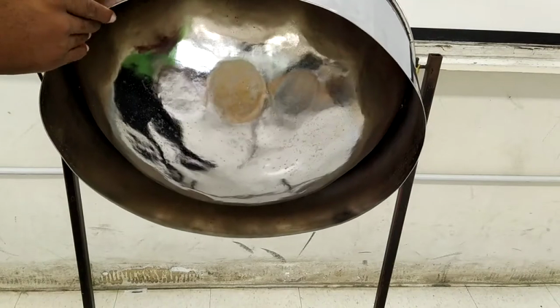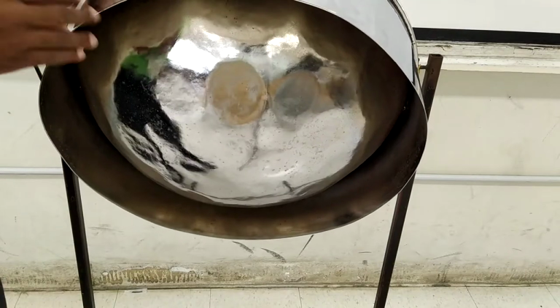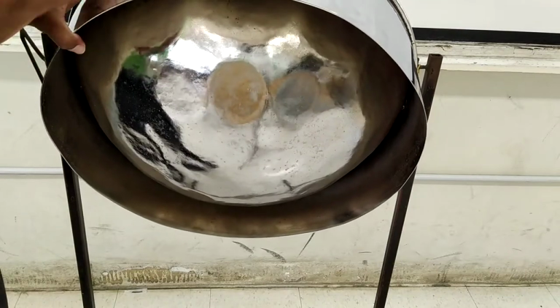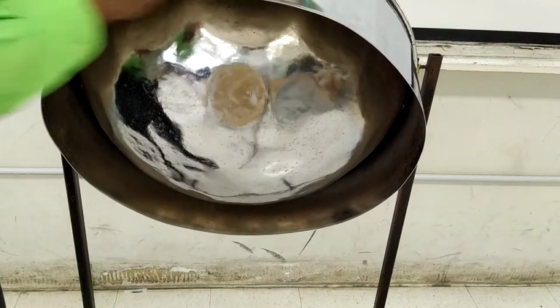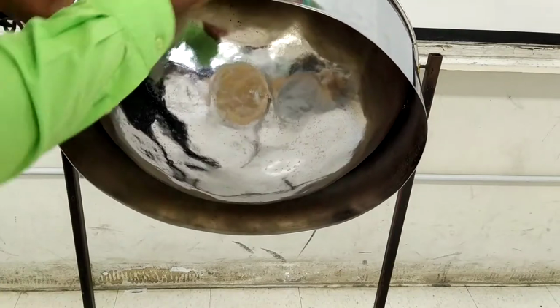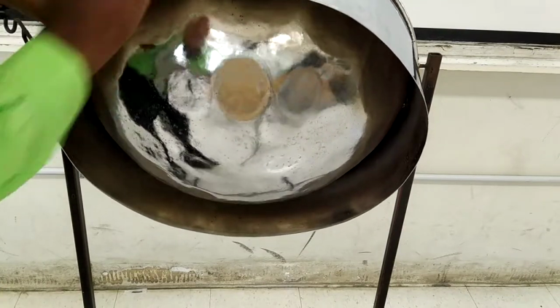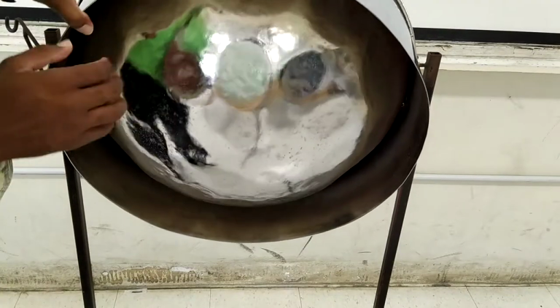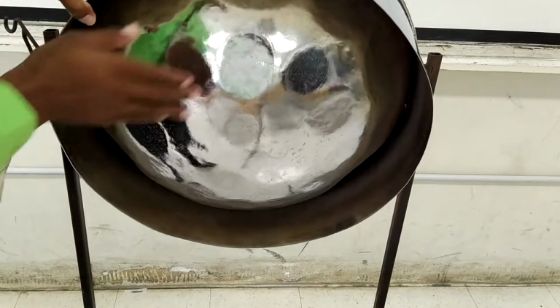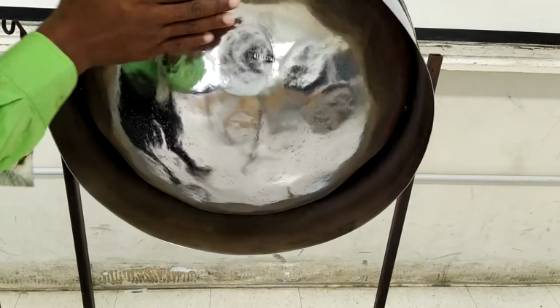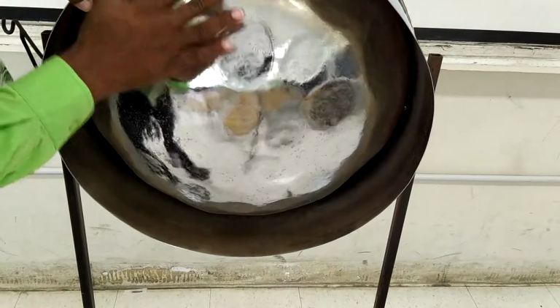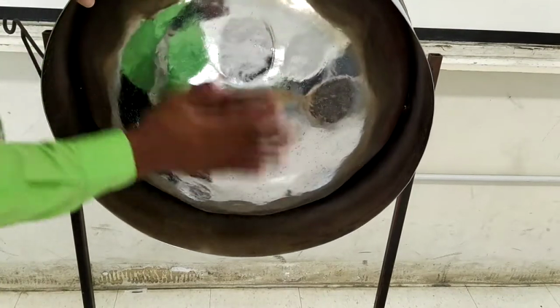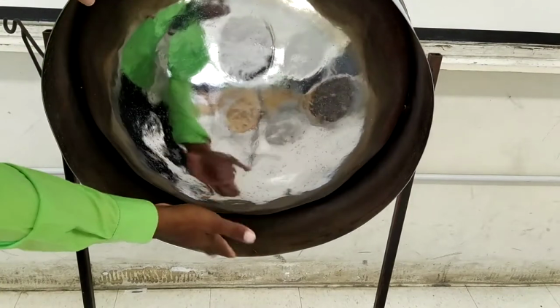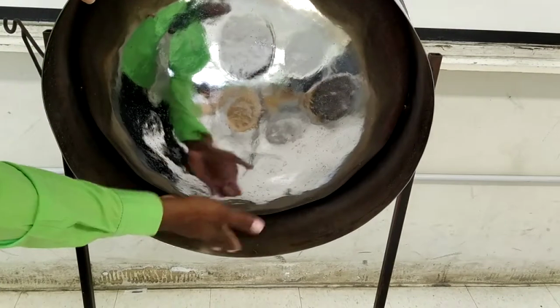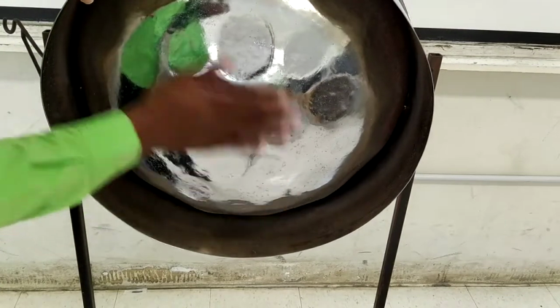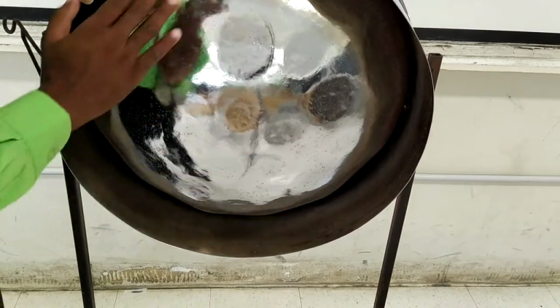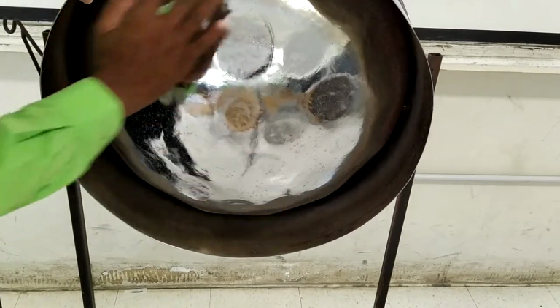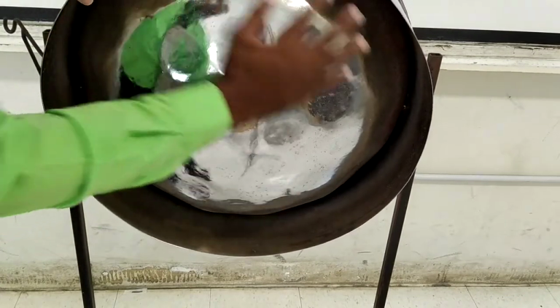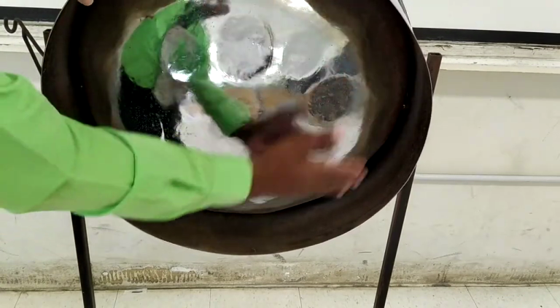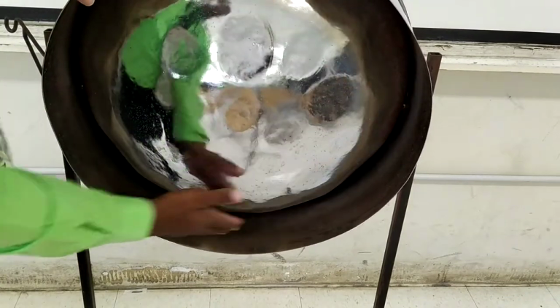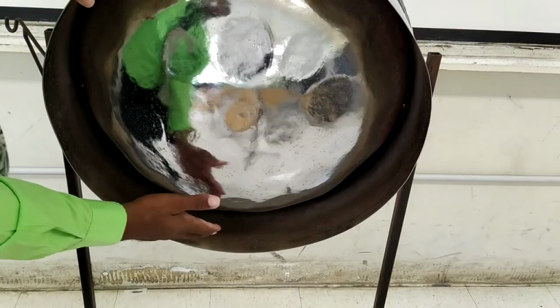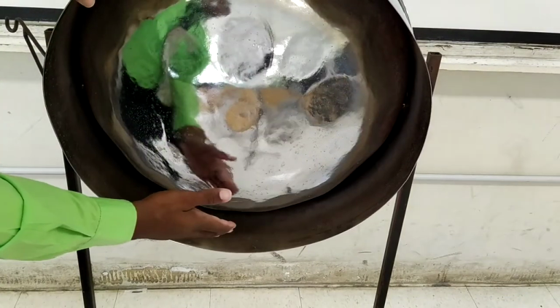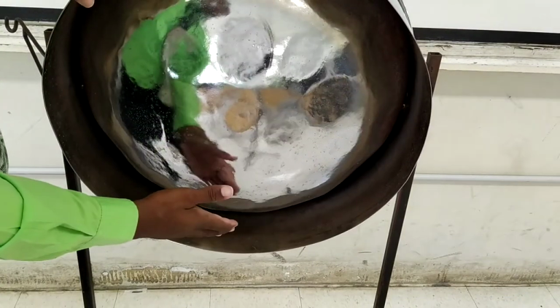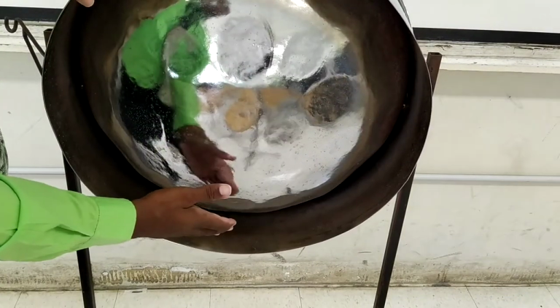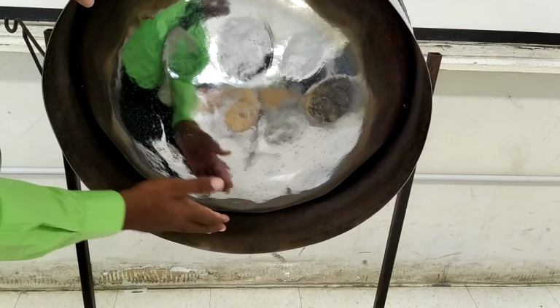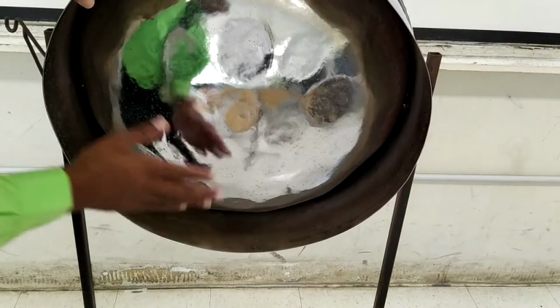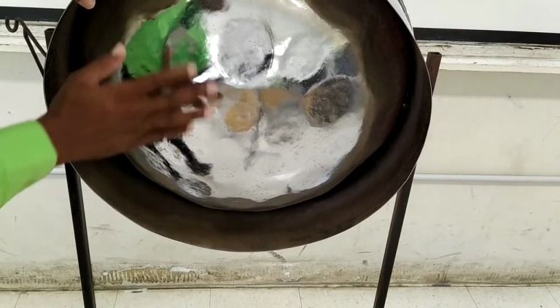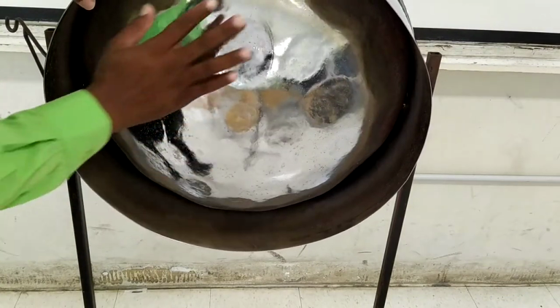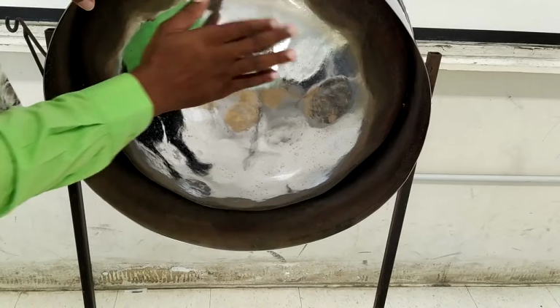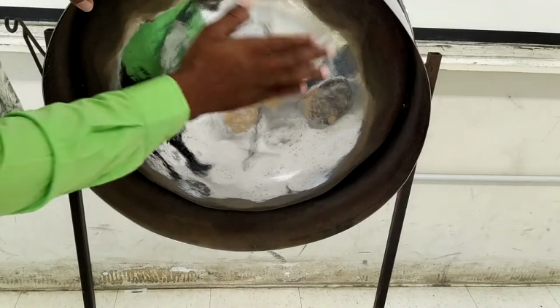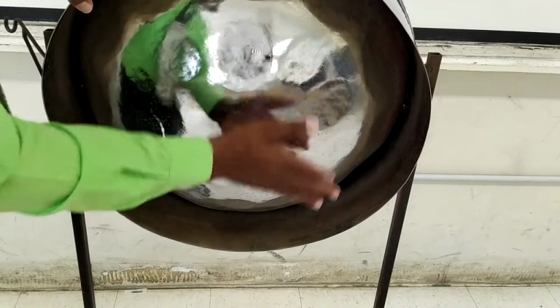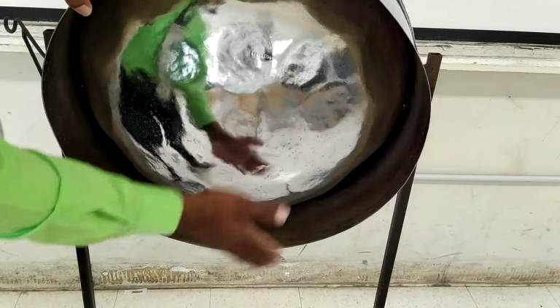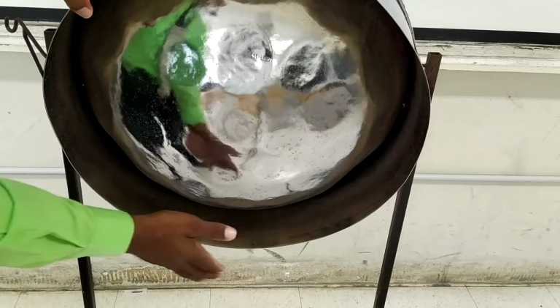Below the skirt, we have the belly. This is referred to as the belly.